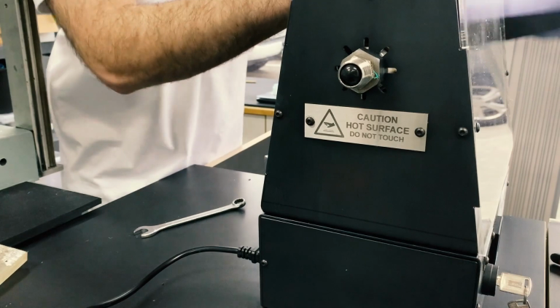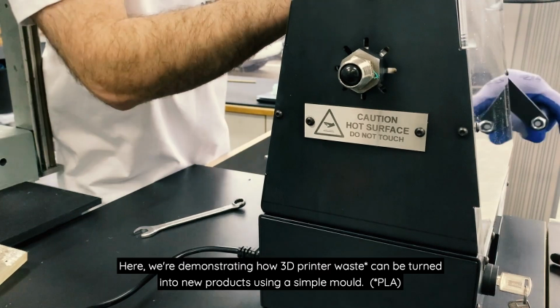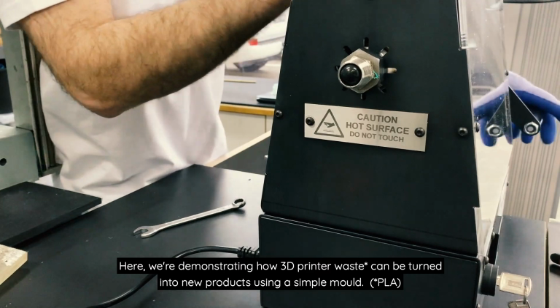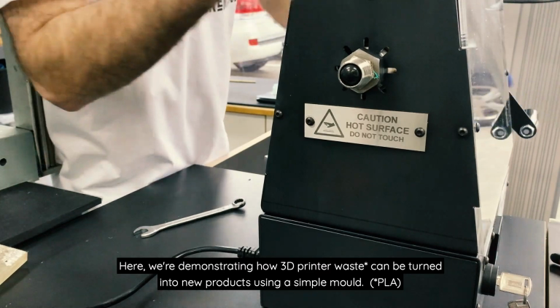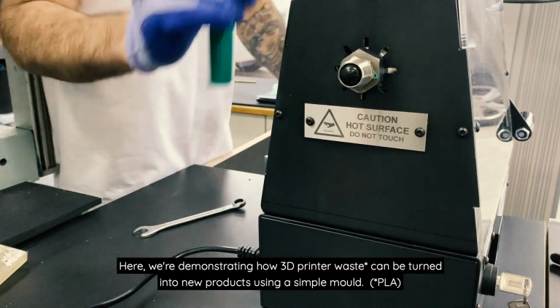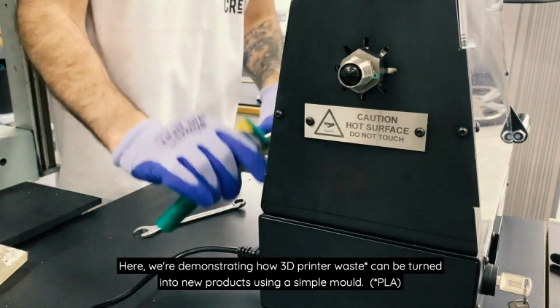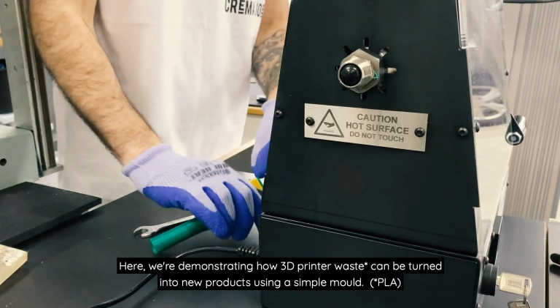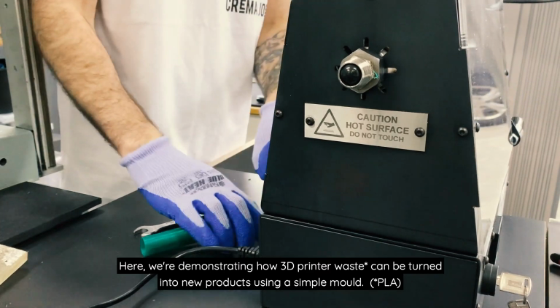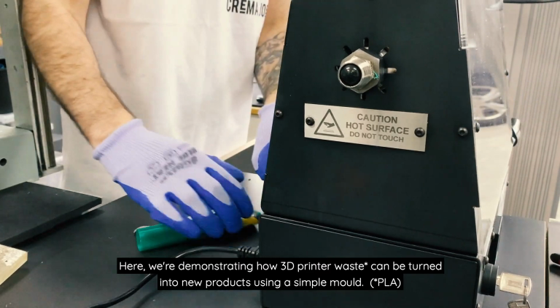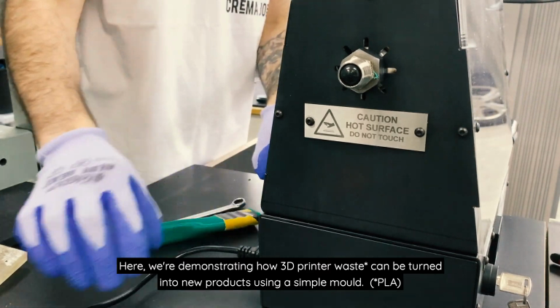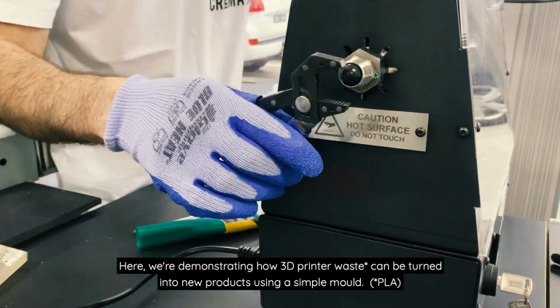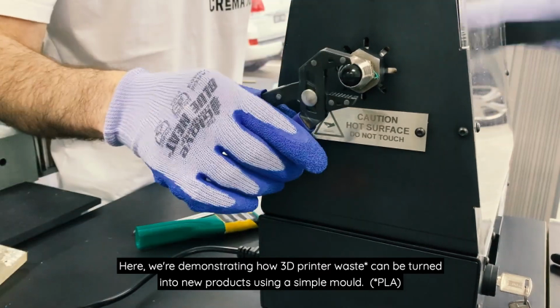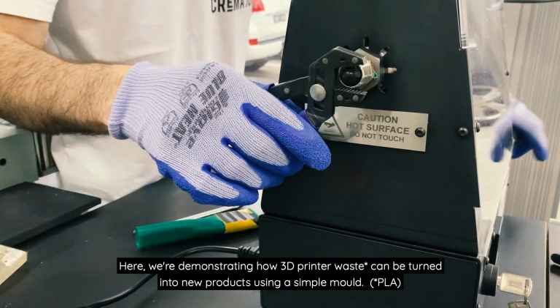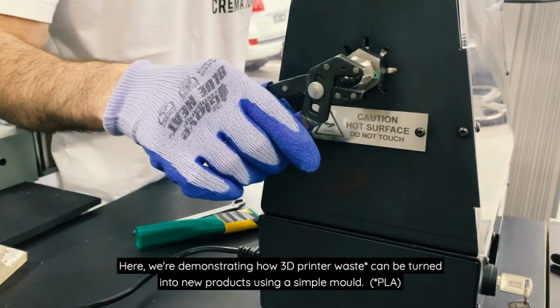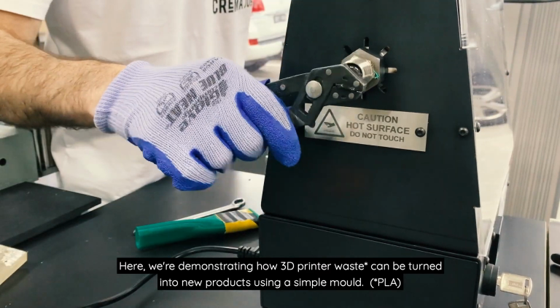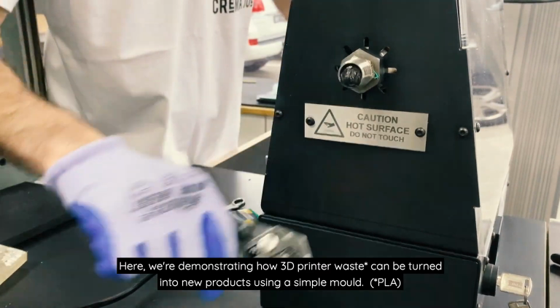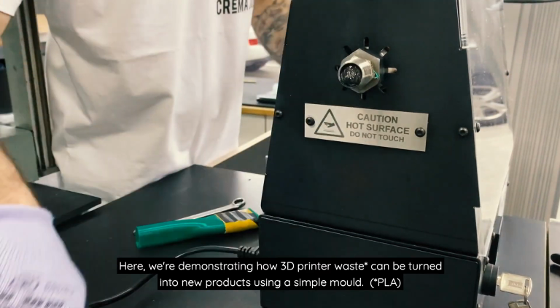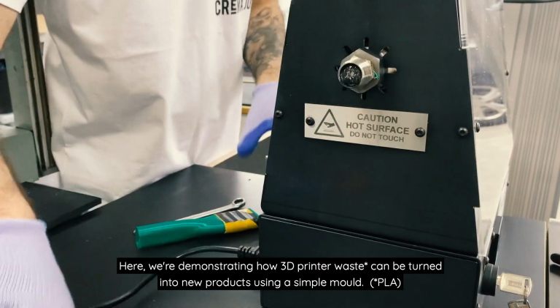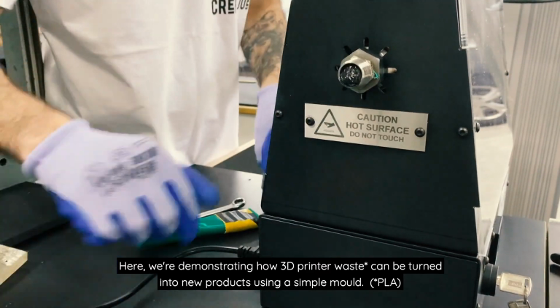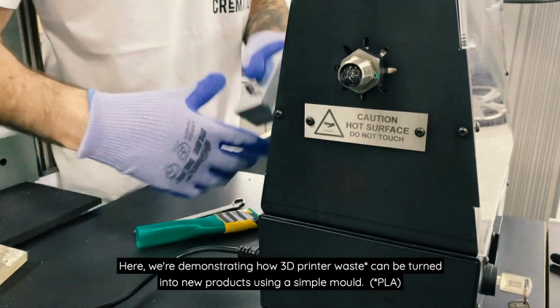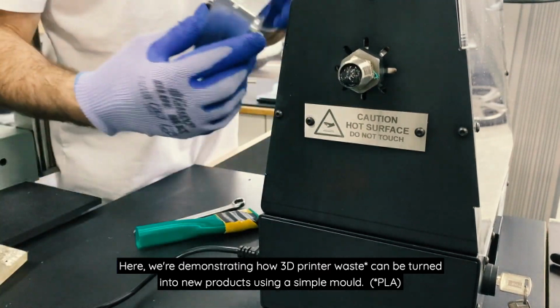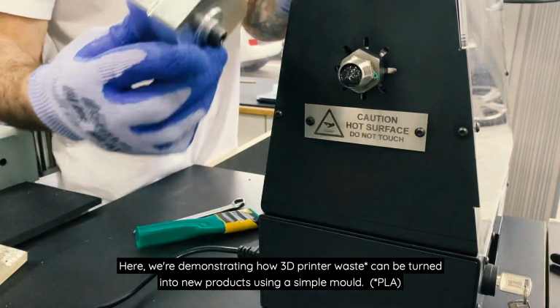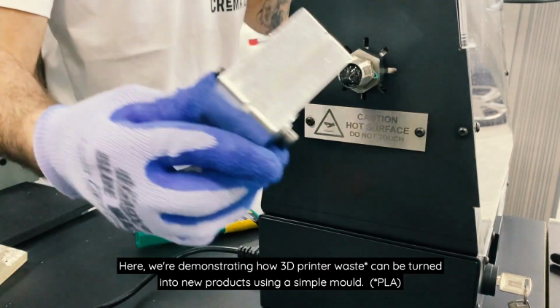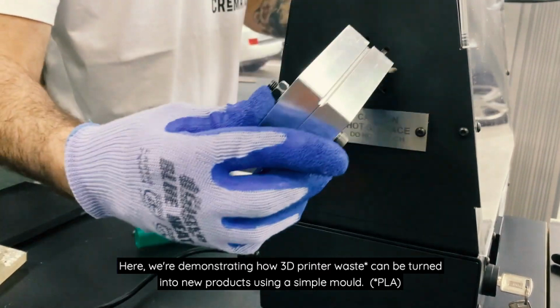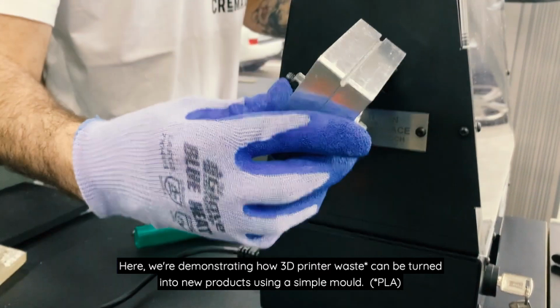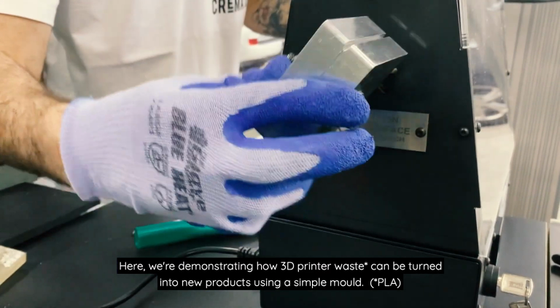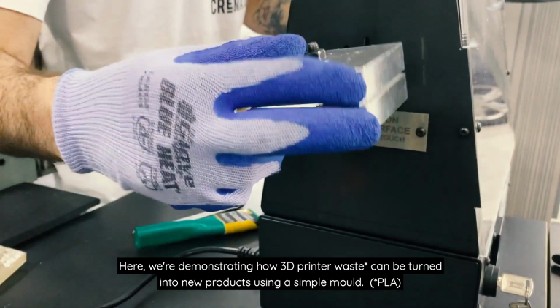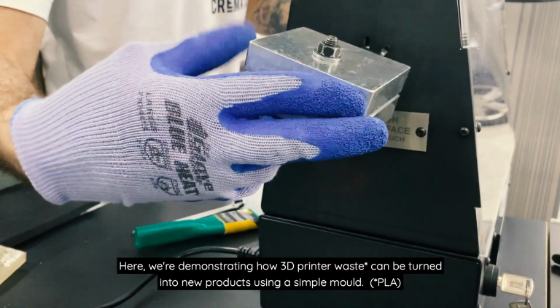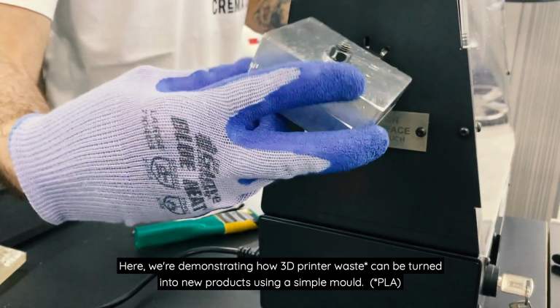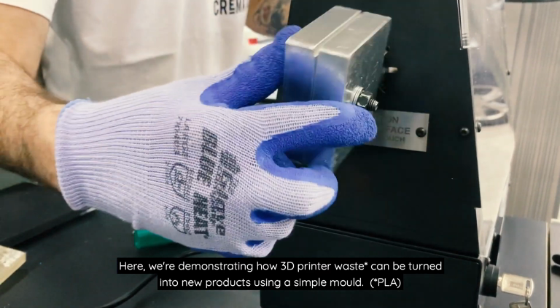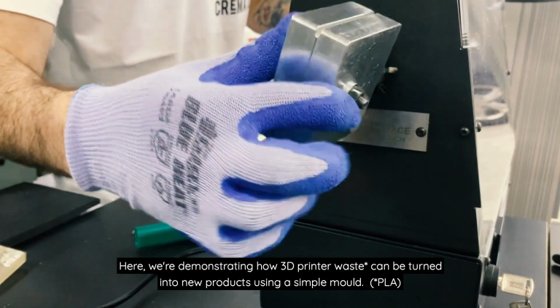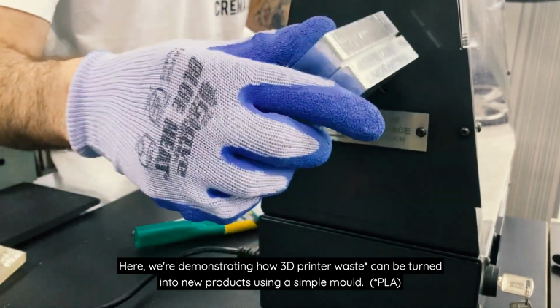Here, we're demonstrating how 3D printed waste can be turned into new products using a simple mould.